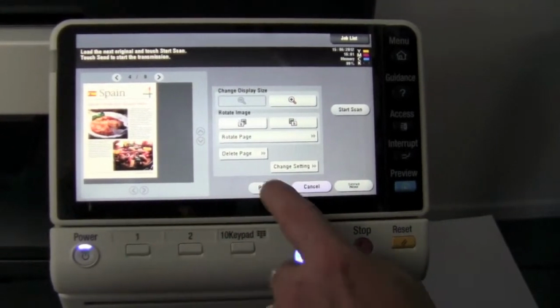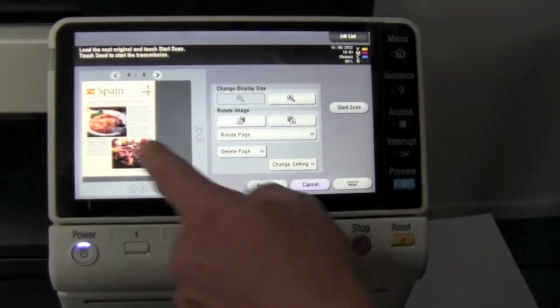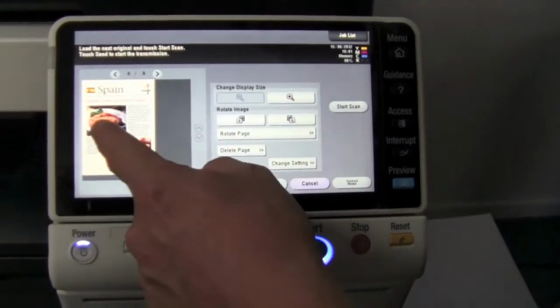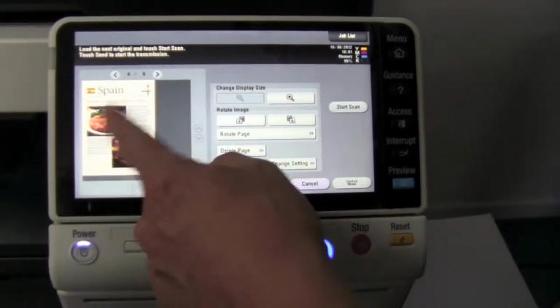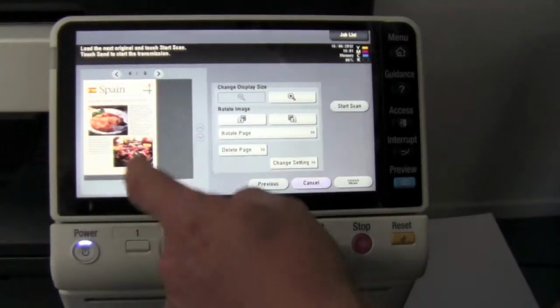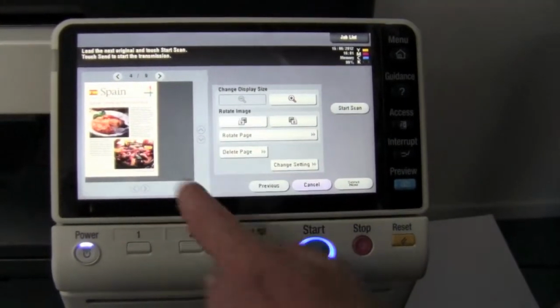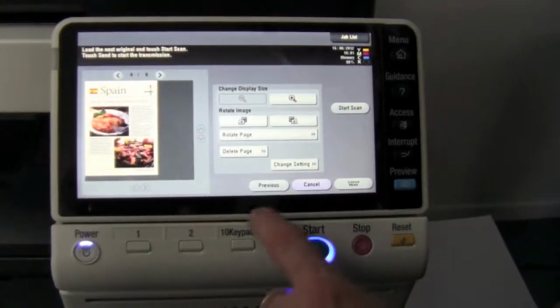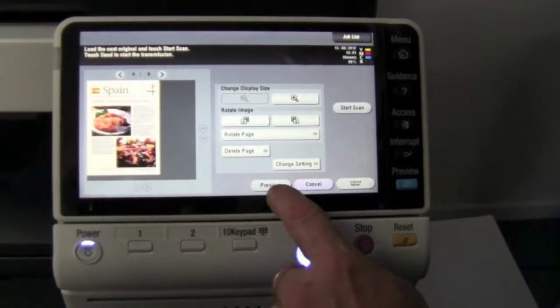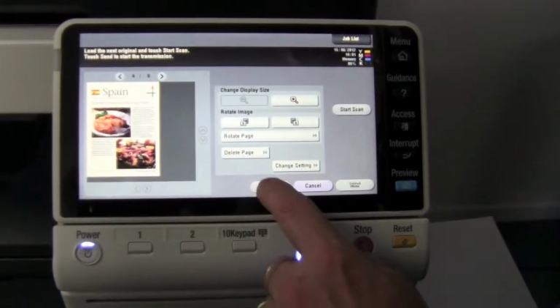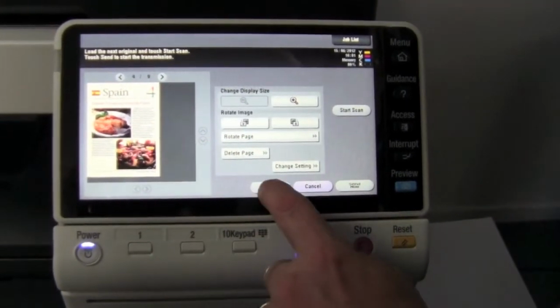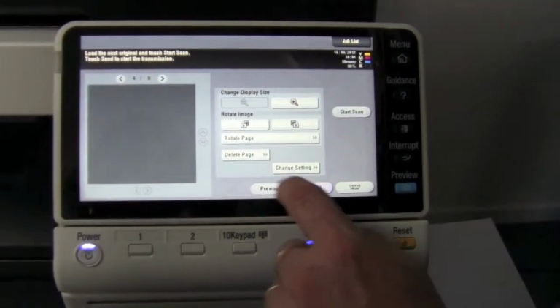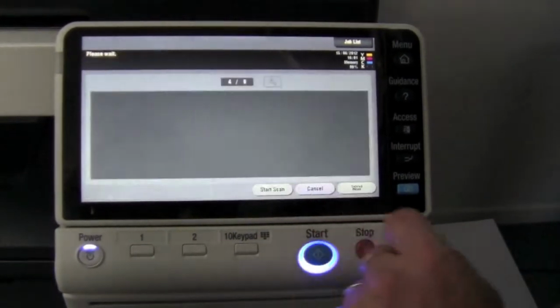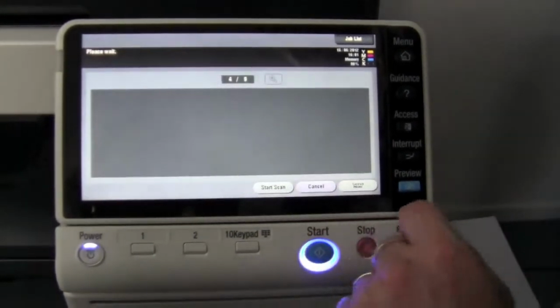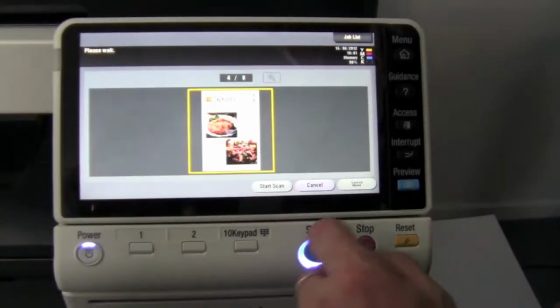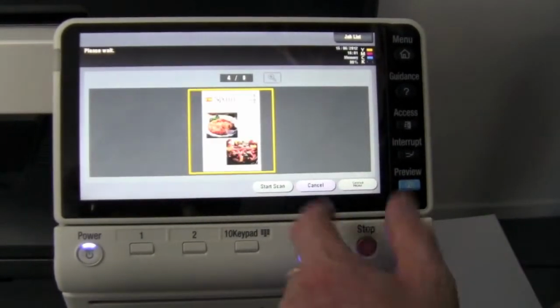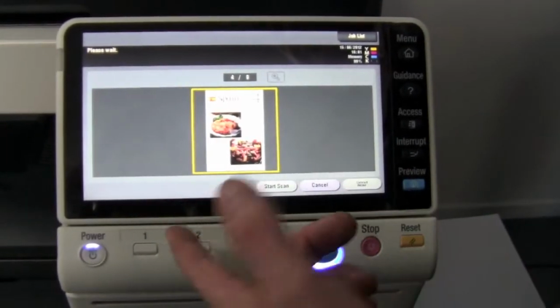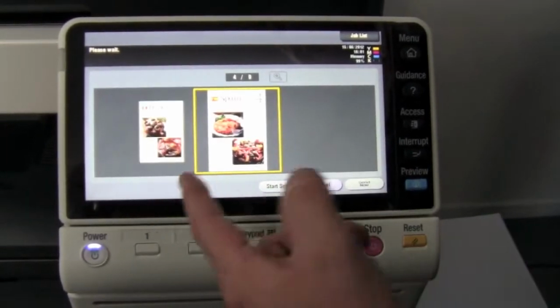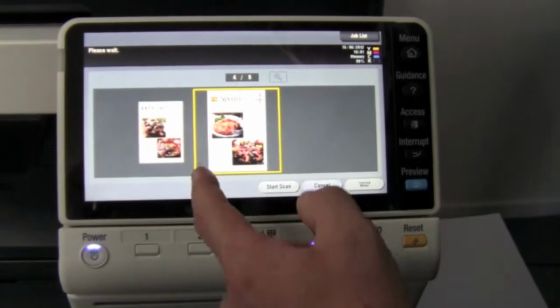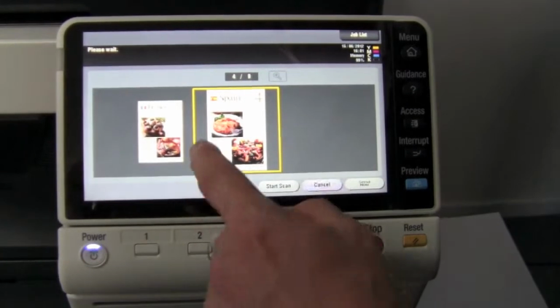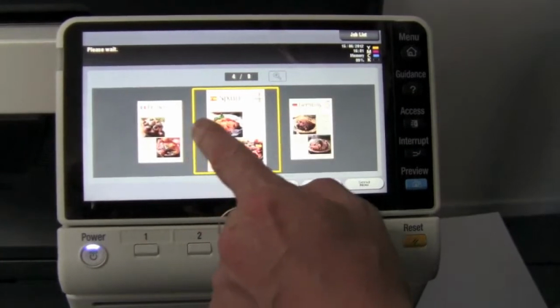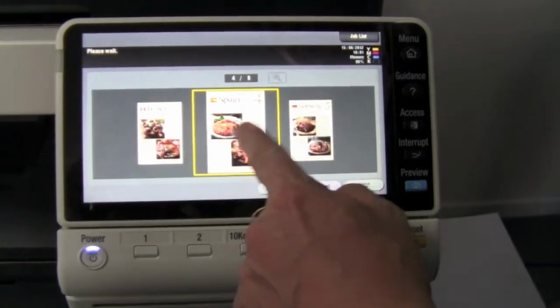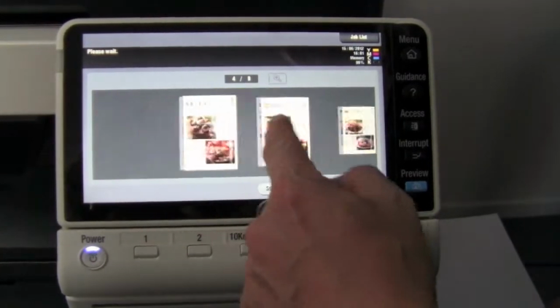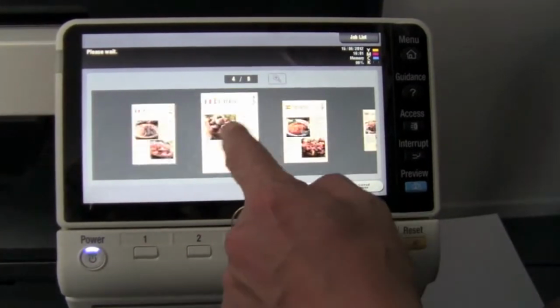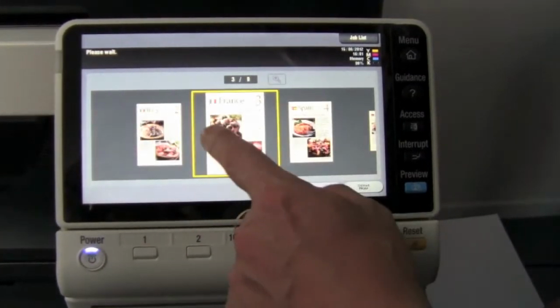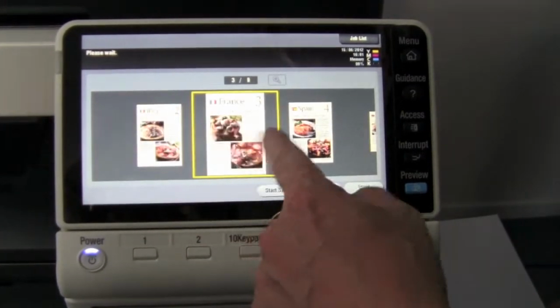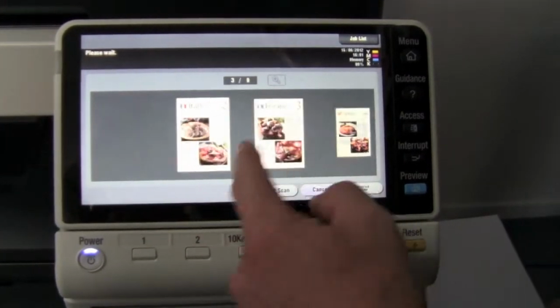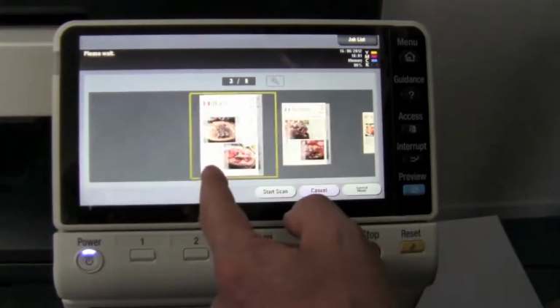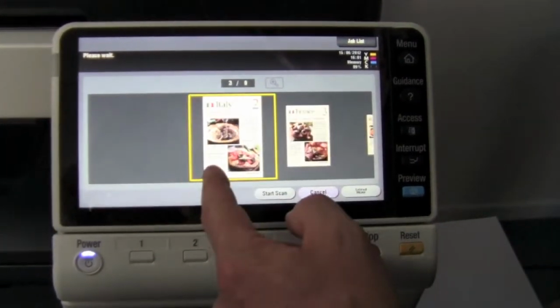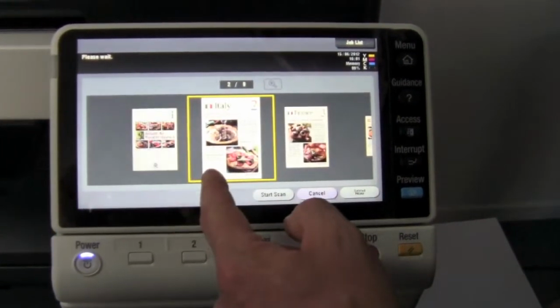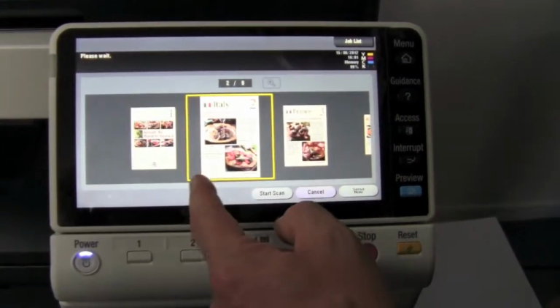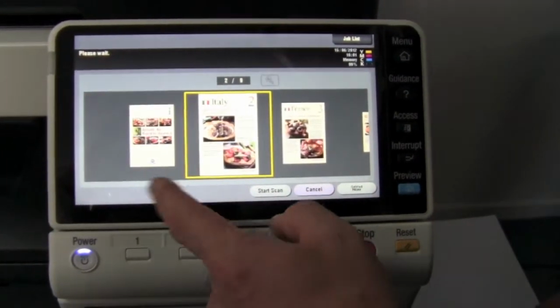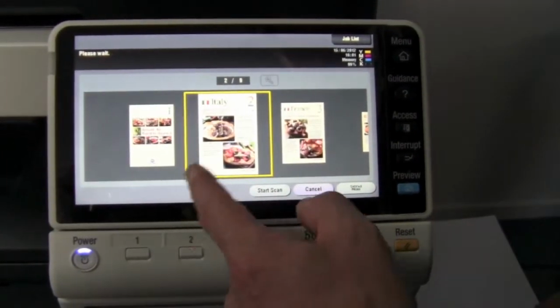I'm just doing the preview now, so I'll press previous to go back to the main document. You can have a look at that through there.